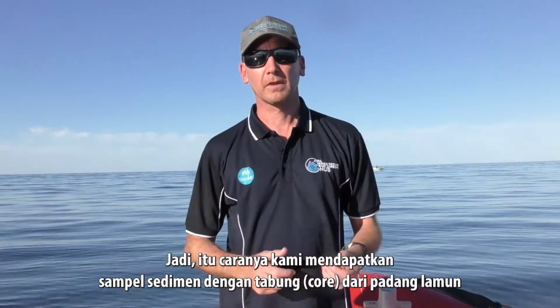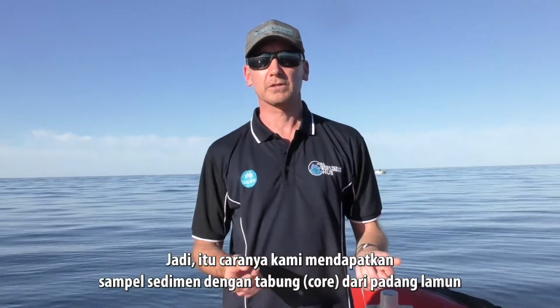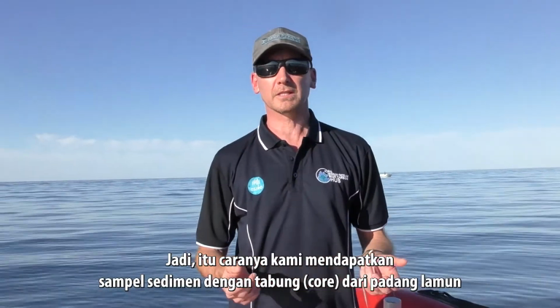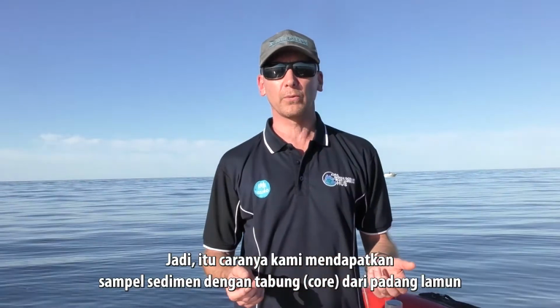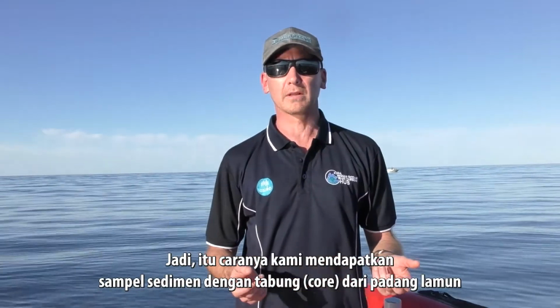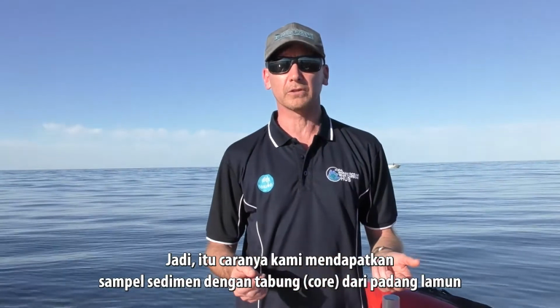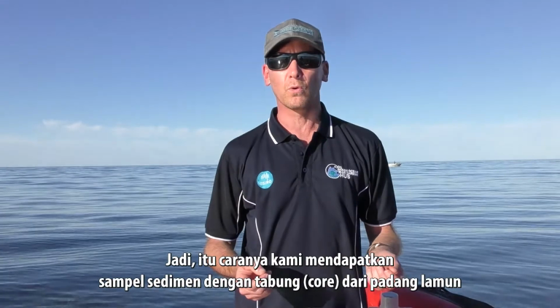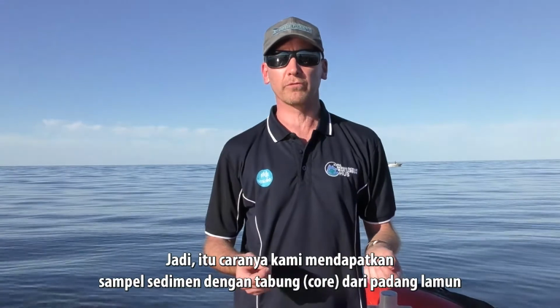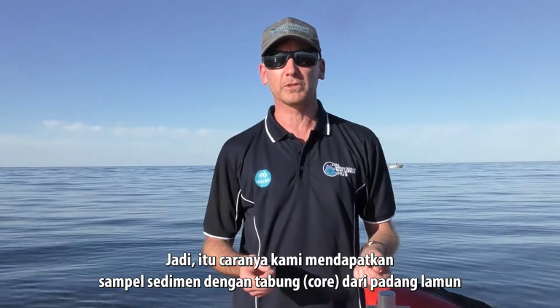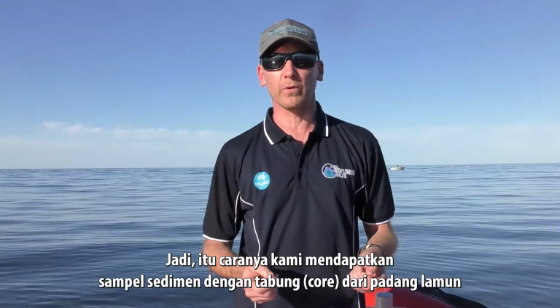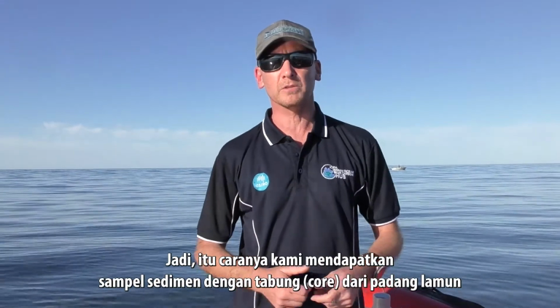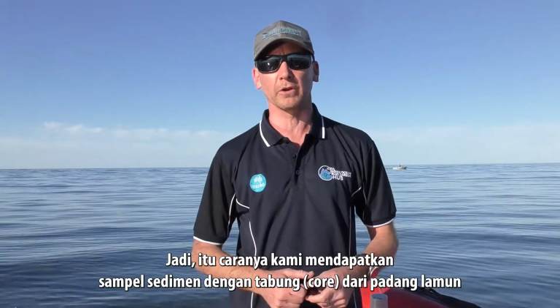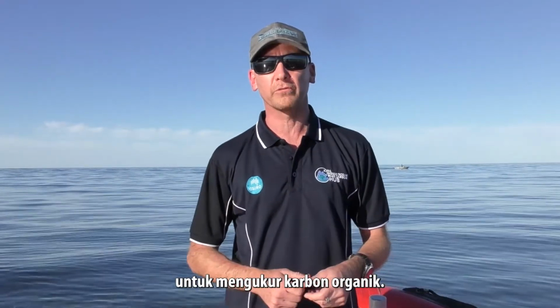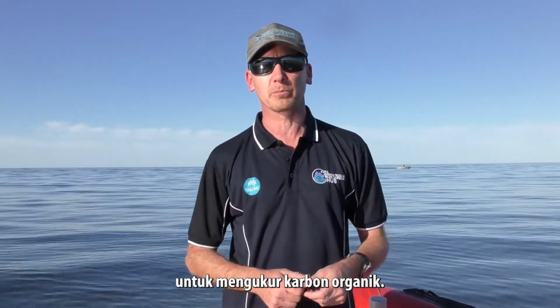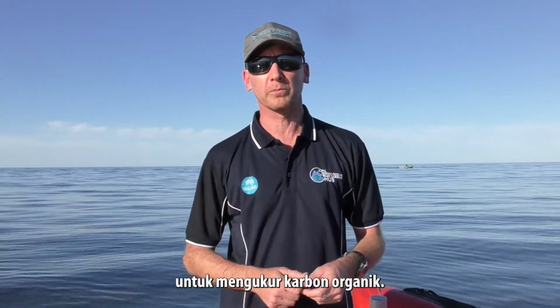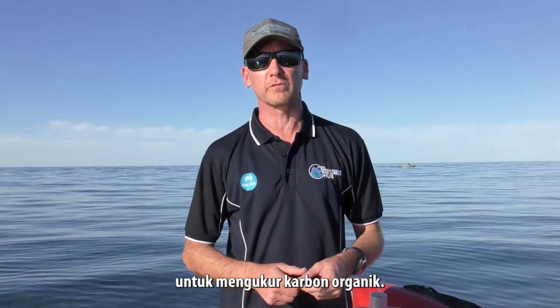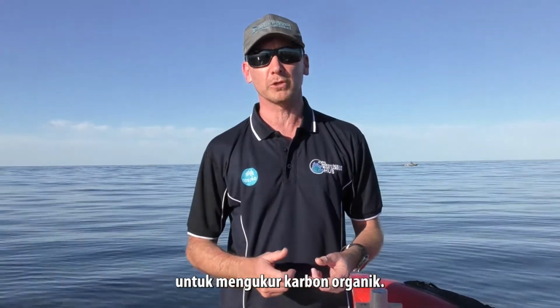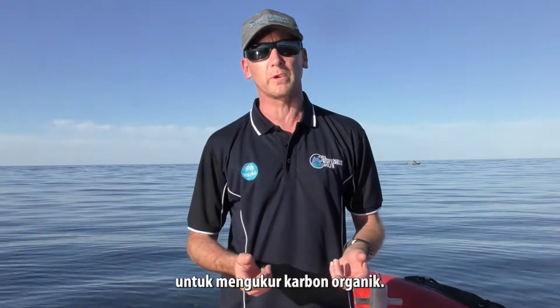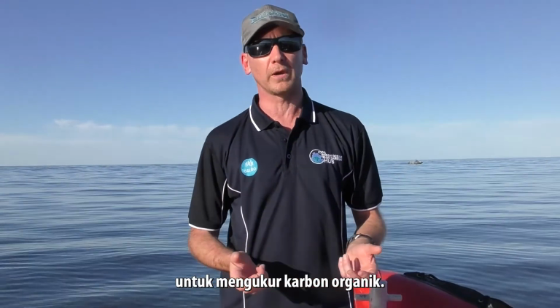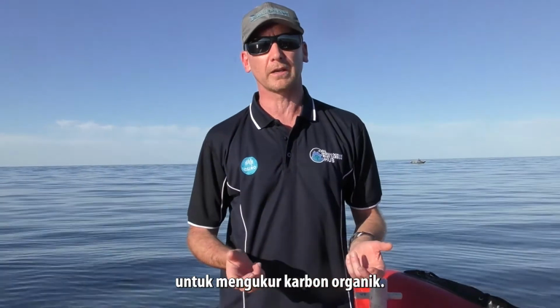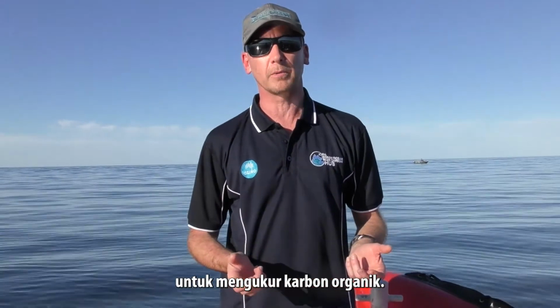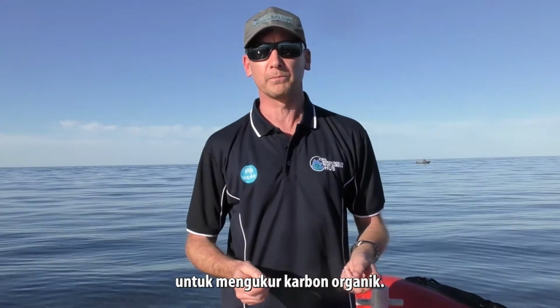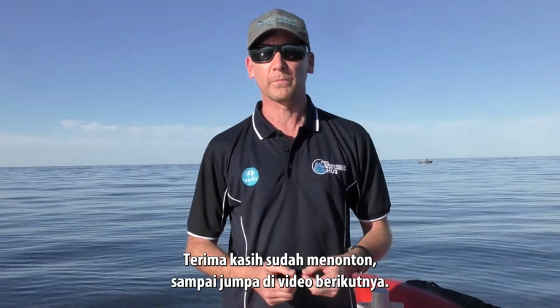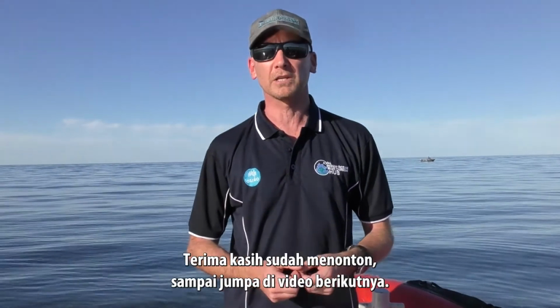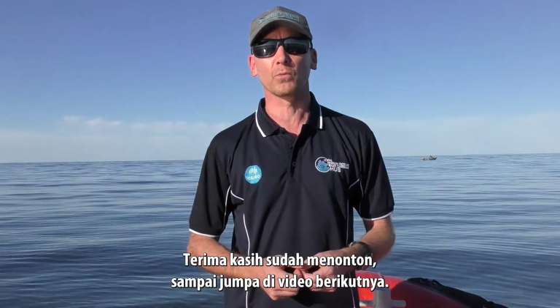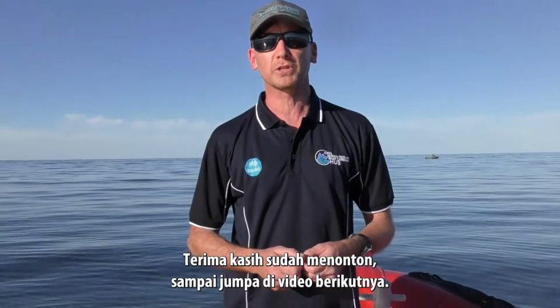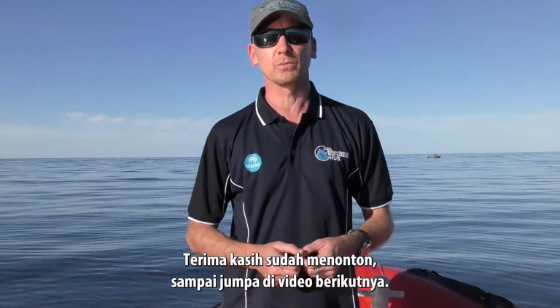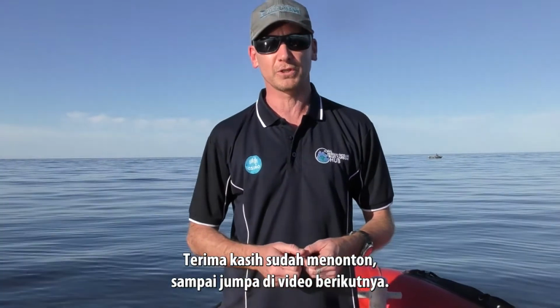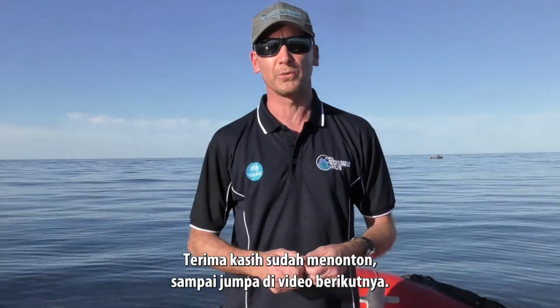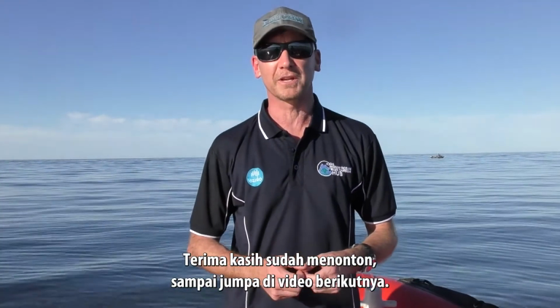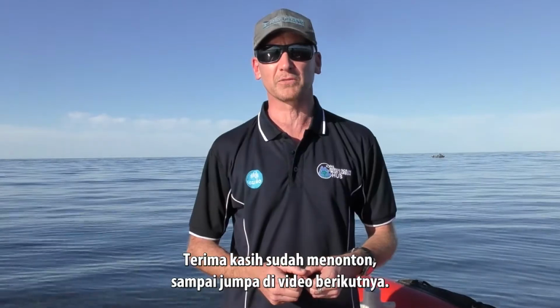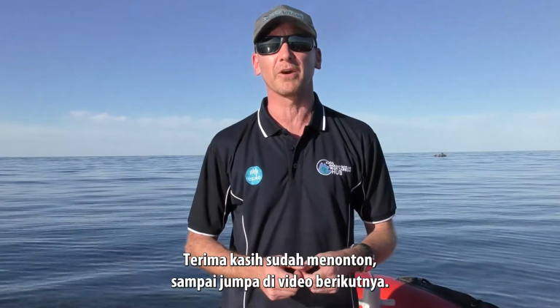So that's how we collect a core from a seagrass meadow for the purpose of measuring organic carbon. Thanks for watching — we'll see you in the next video.